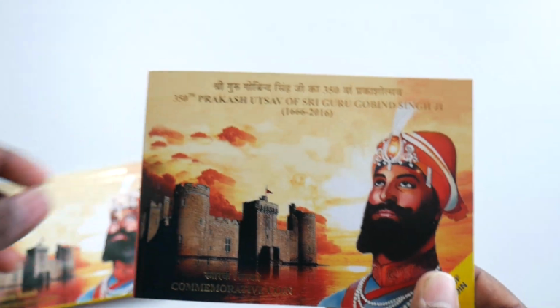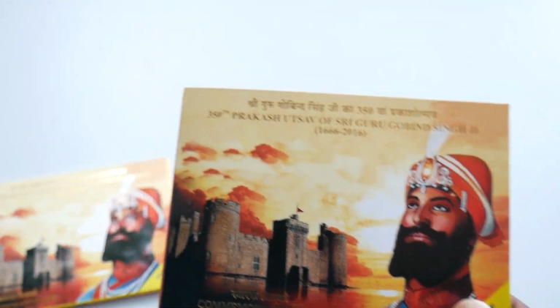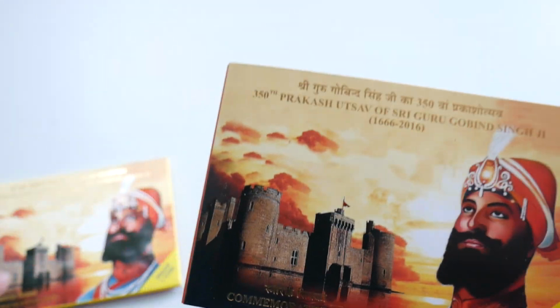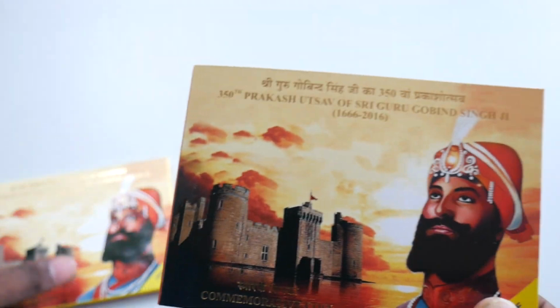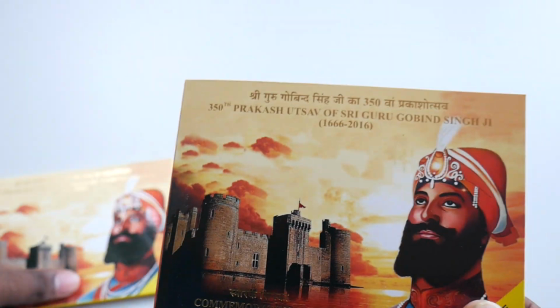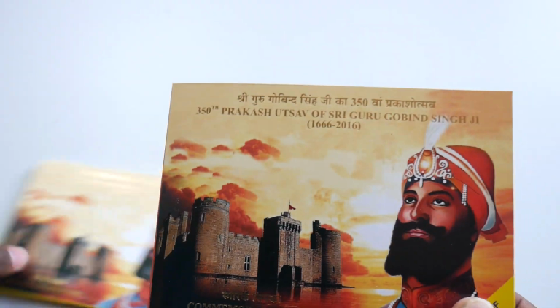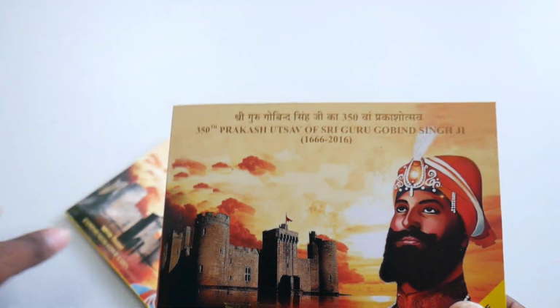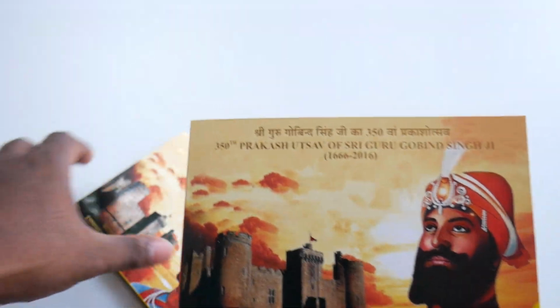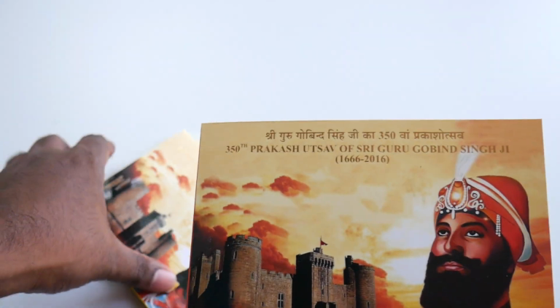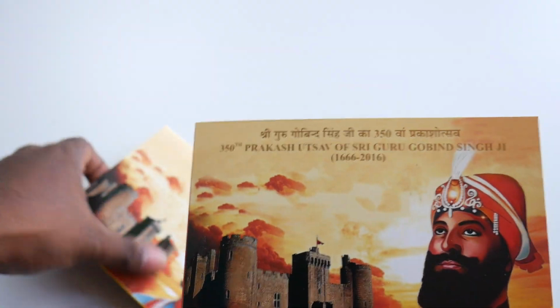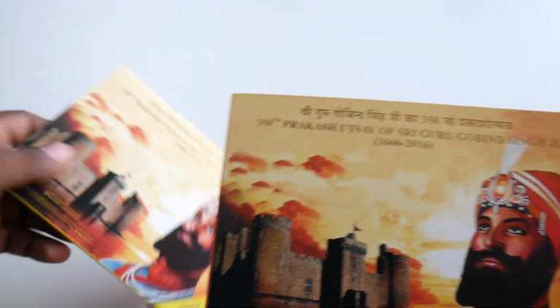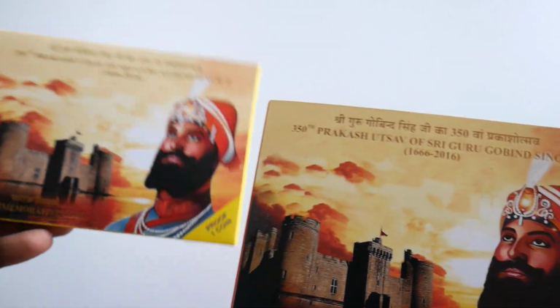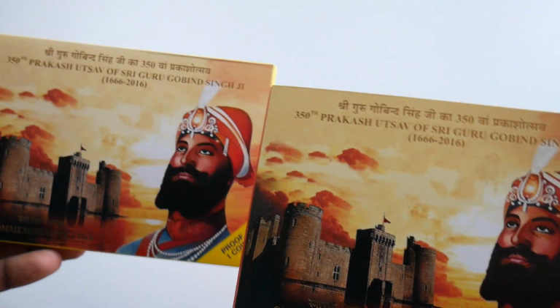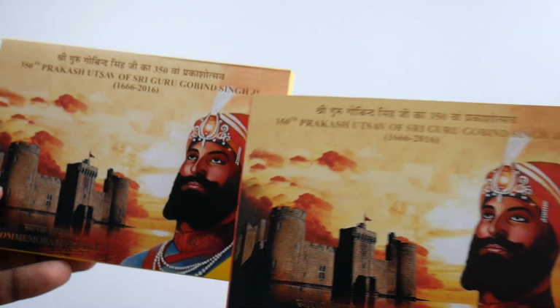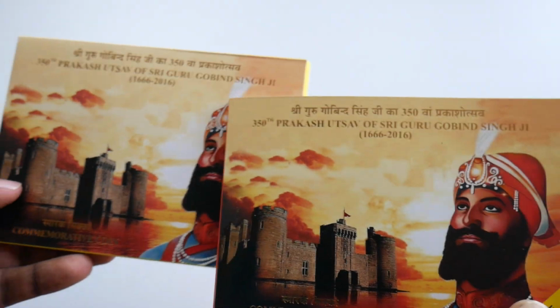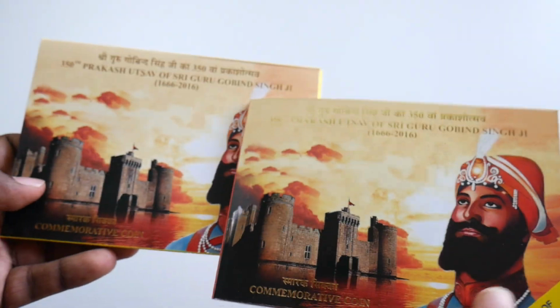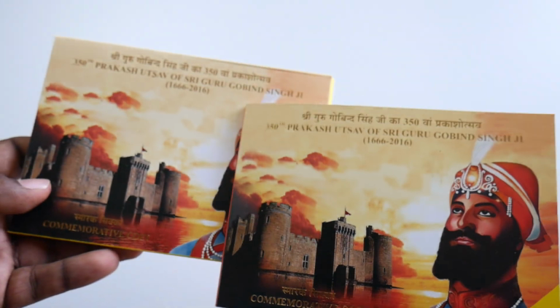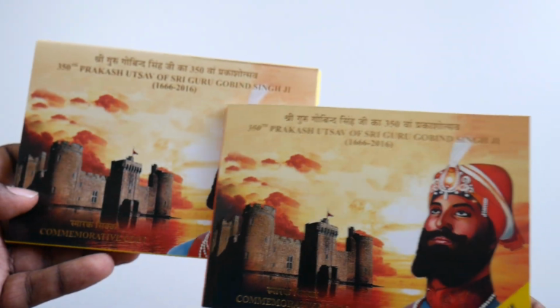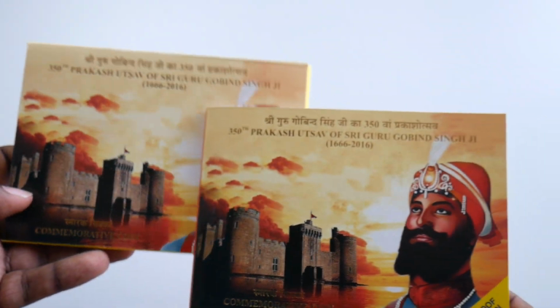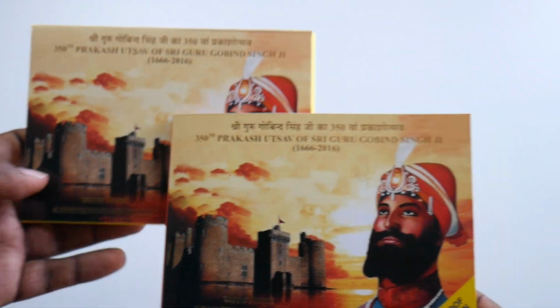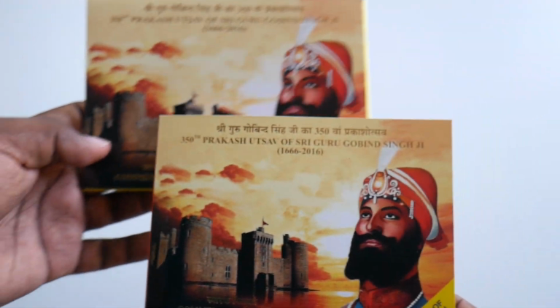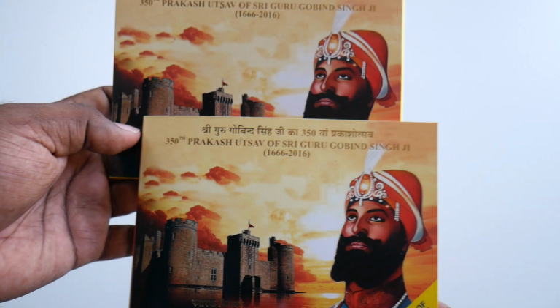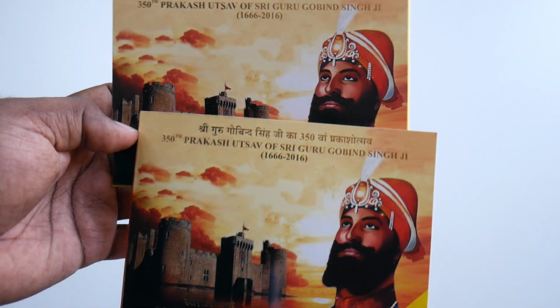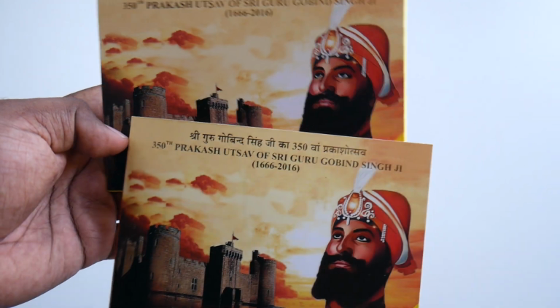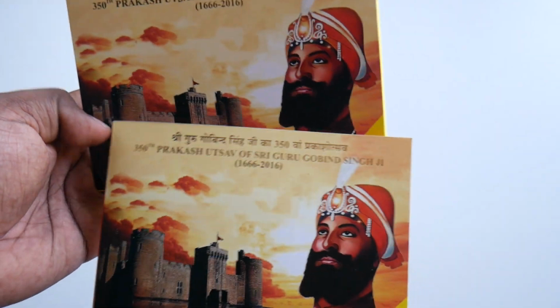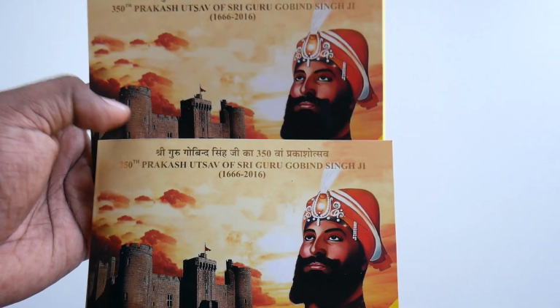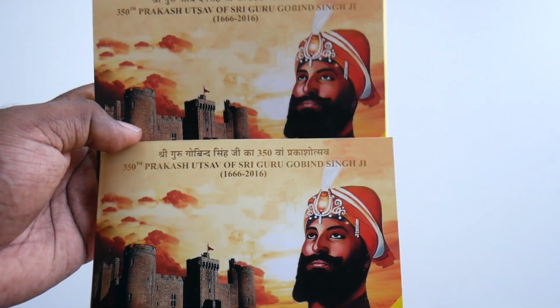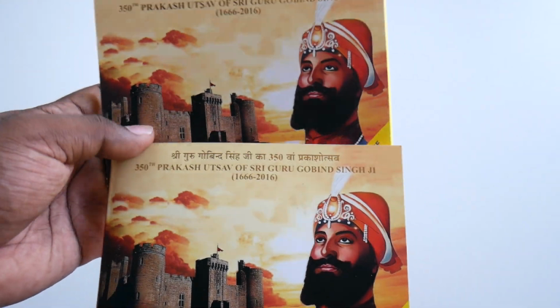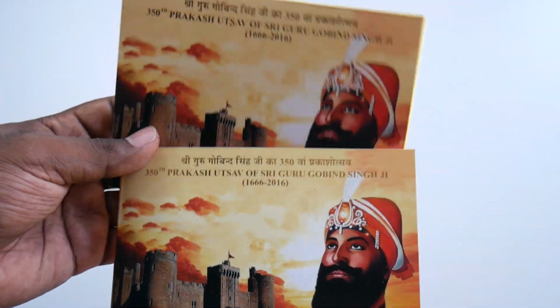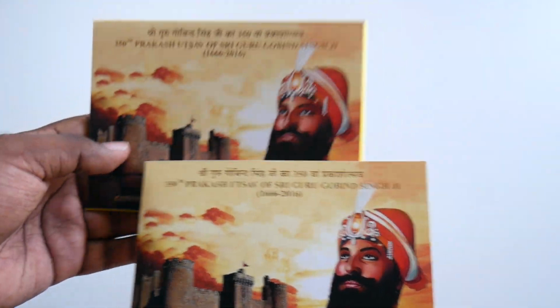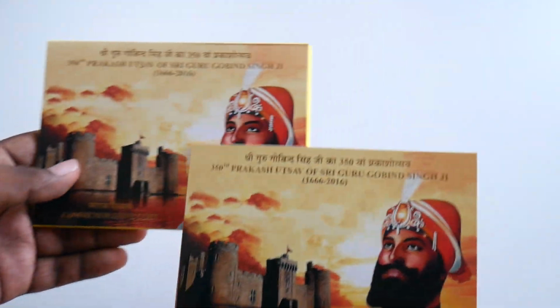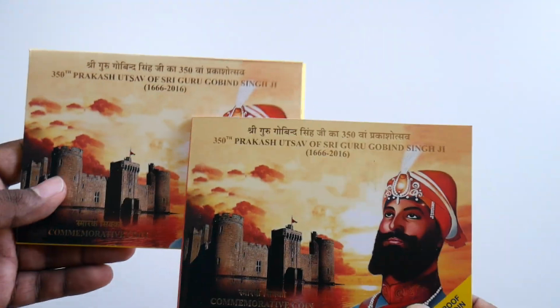It's a beautiful commemorative coin set that any collector would want to have in their collection.